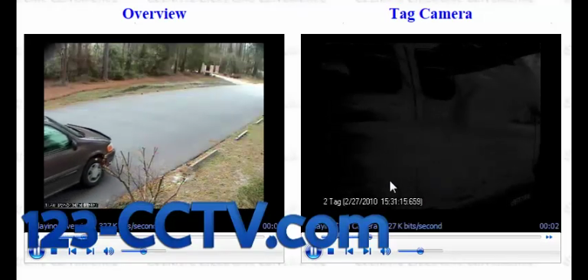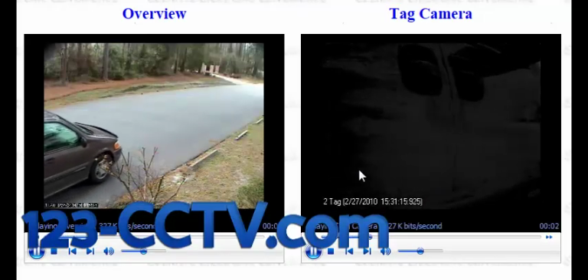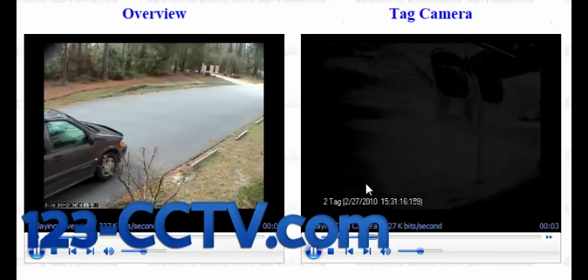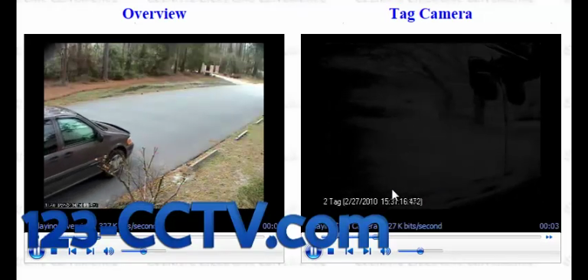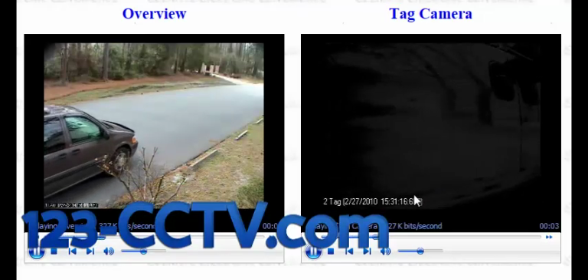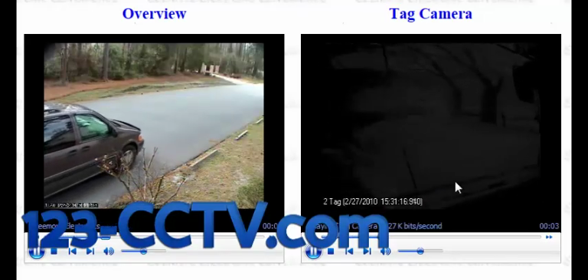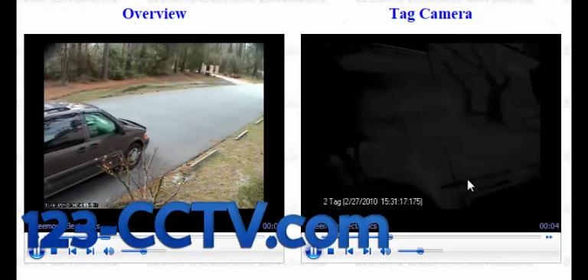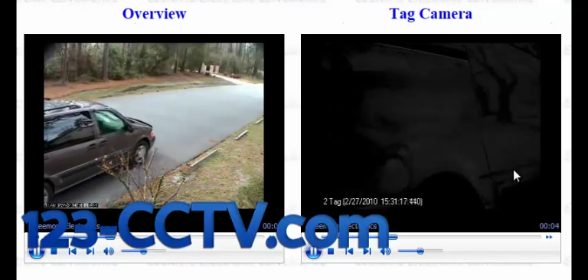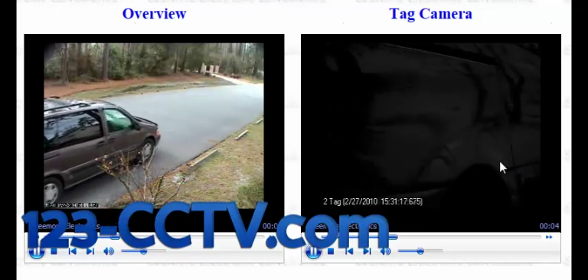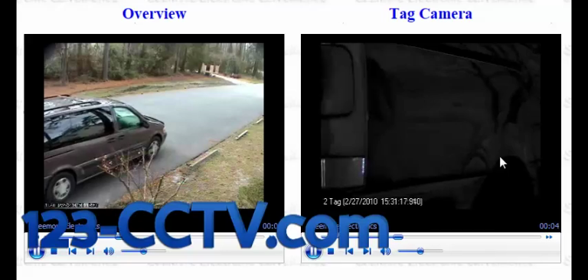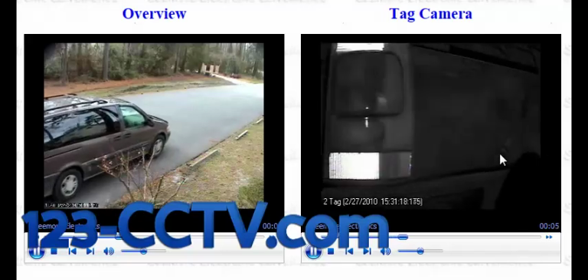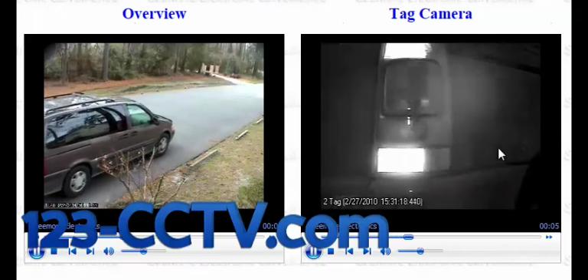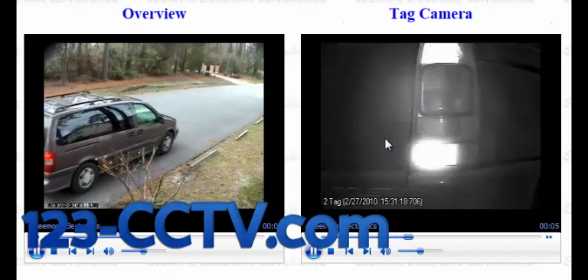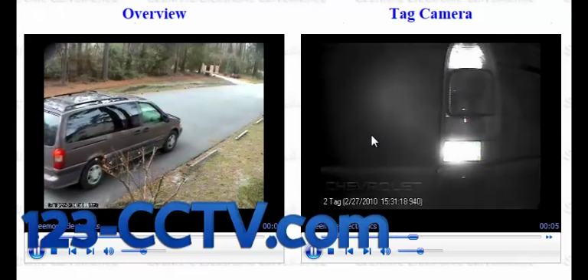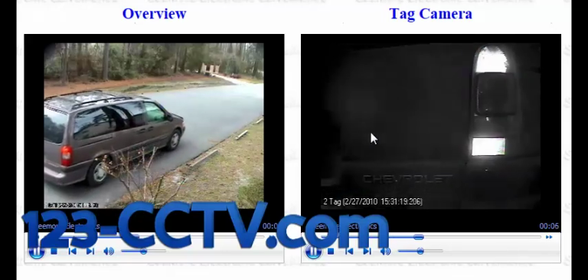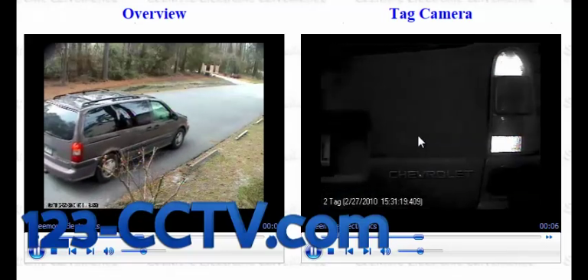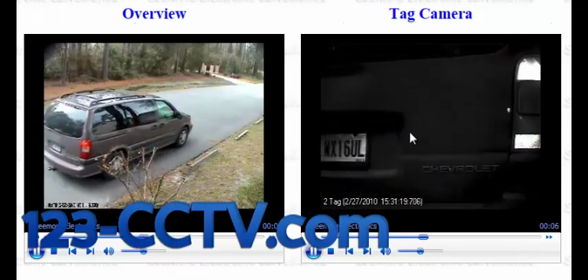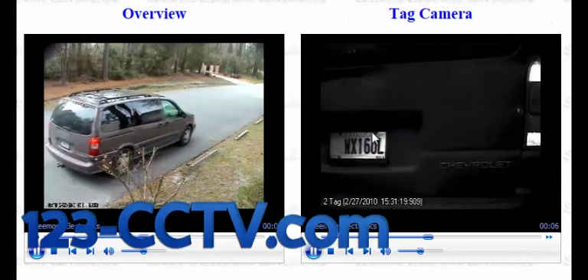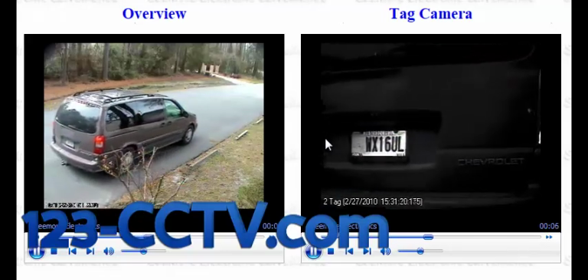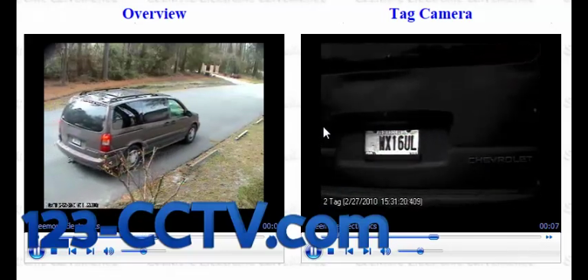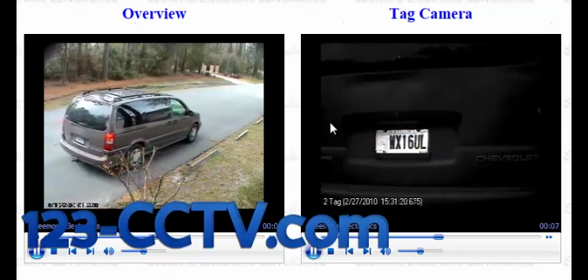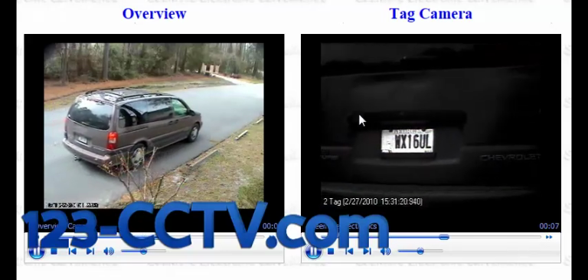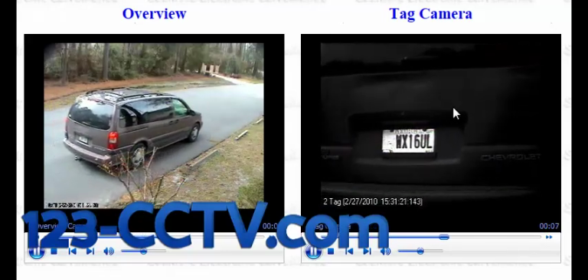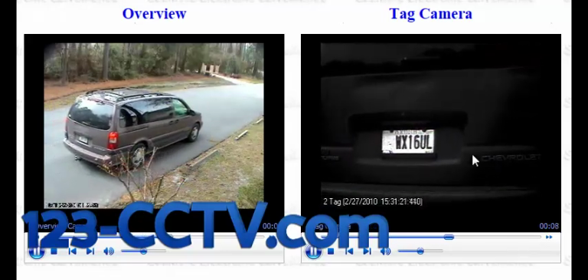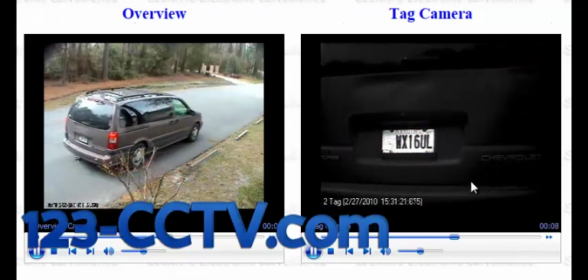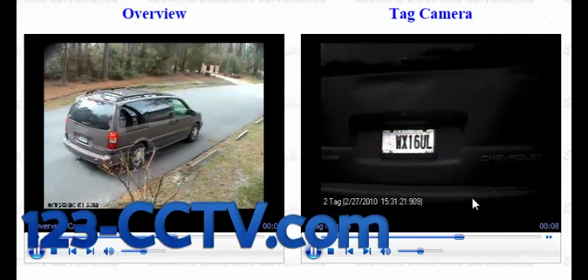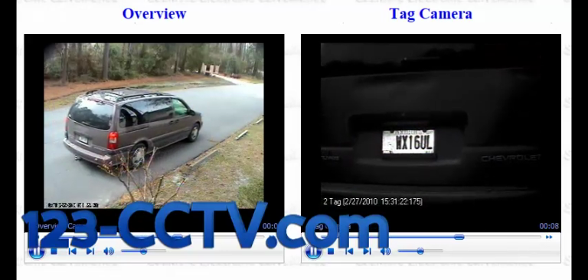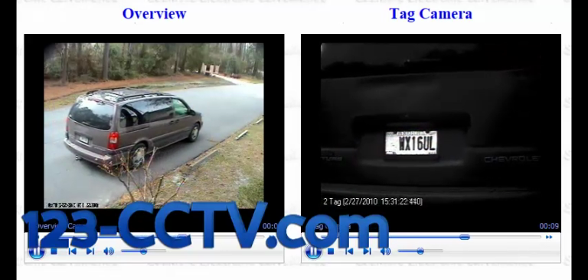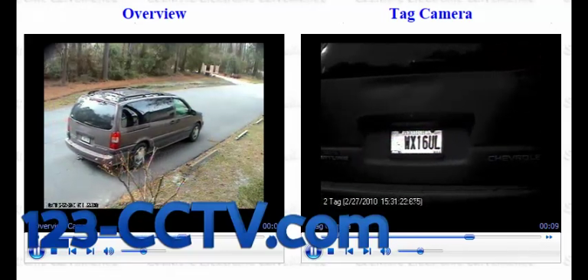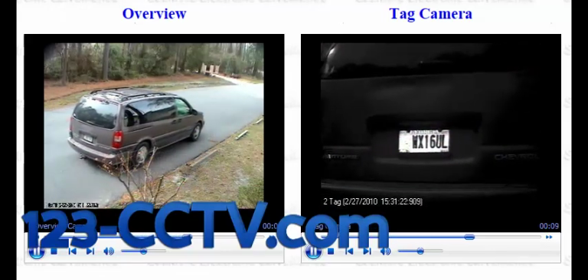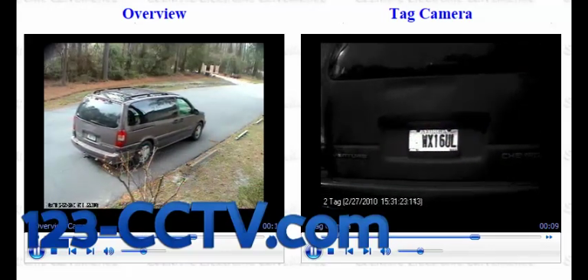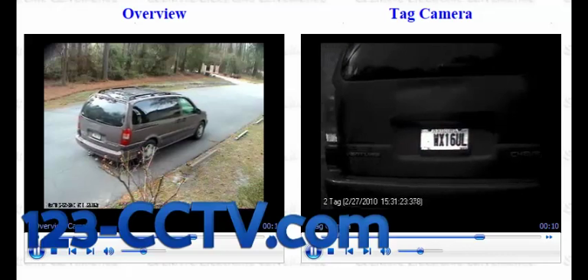And it's always a good idea to focus in and make sure that the license plate is going to take up most of the real estate in the video.